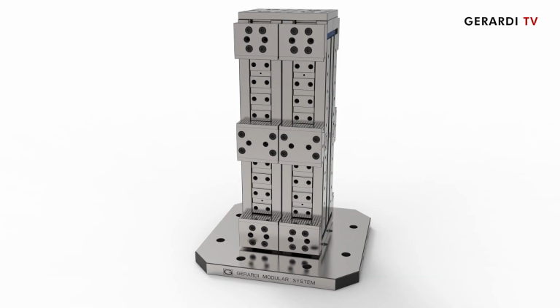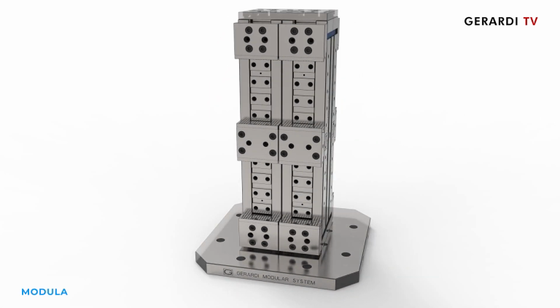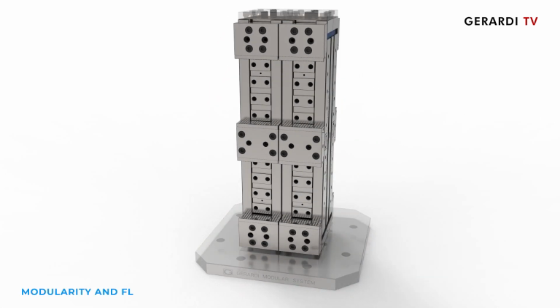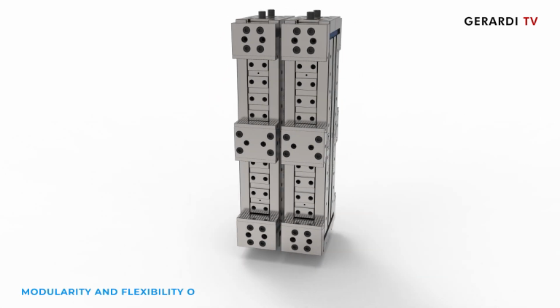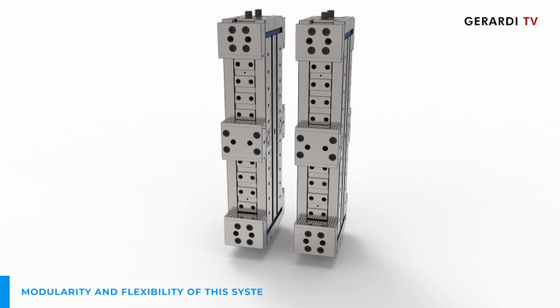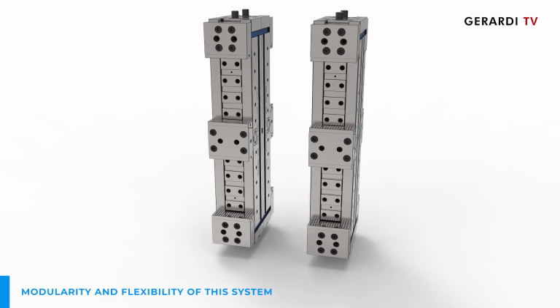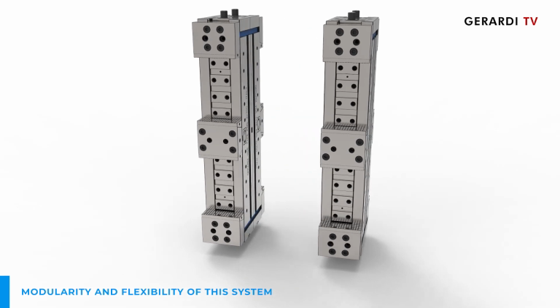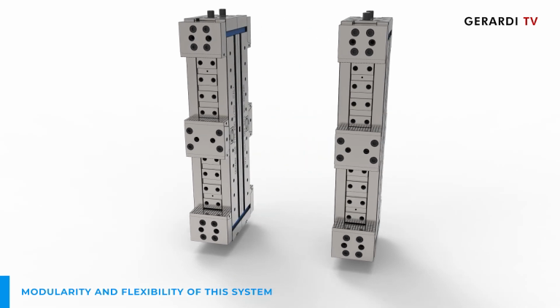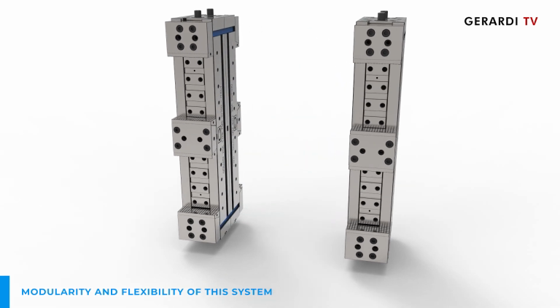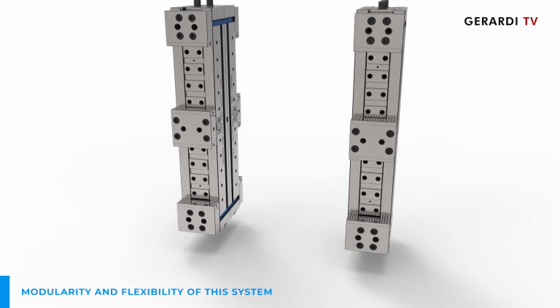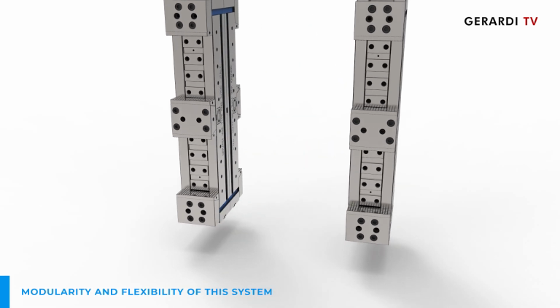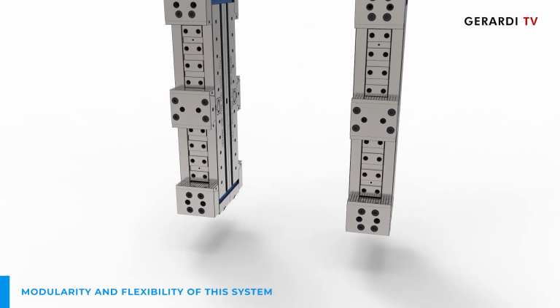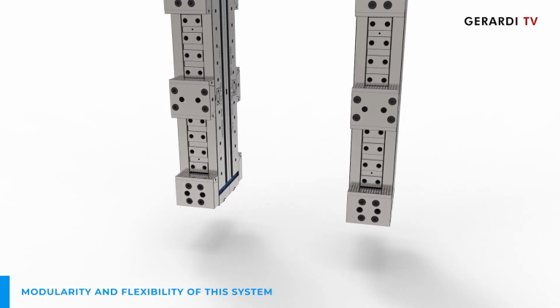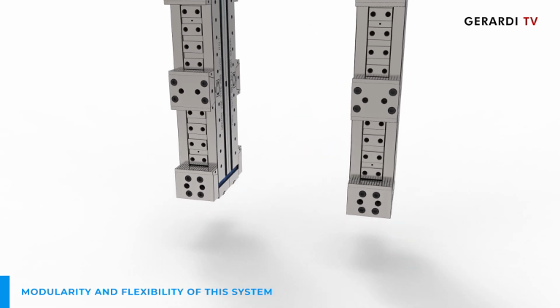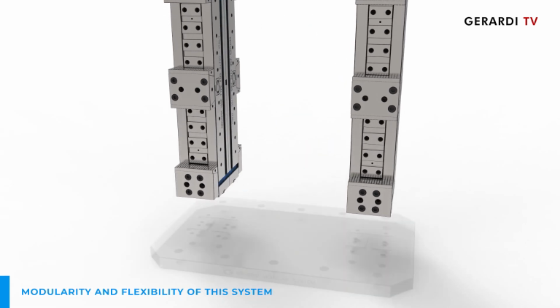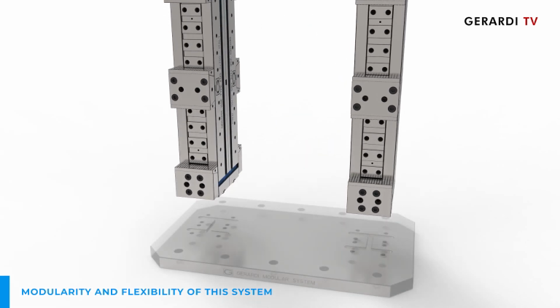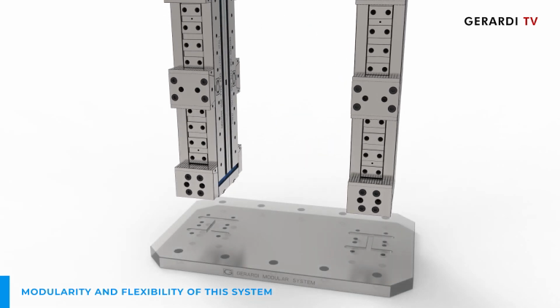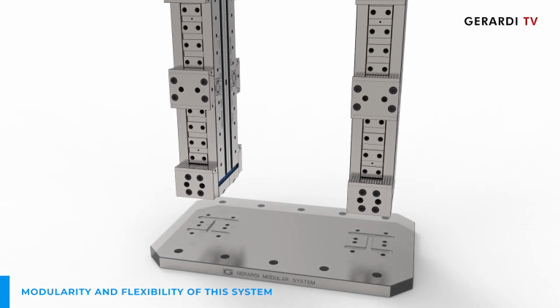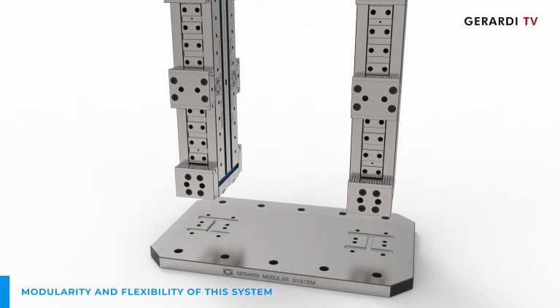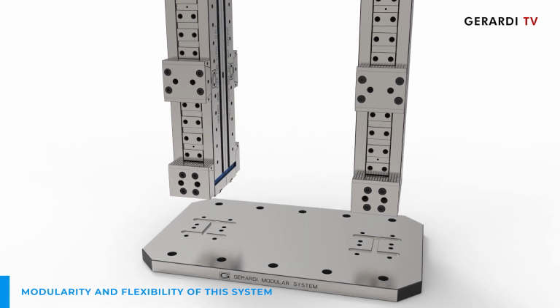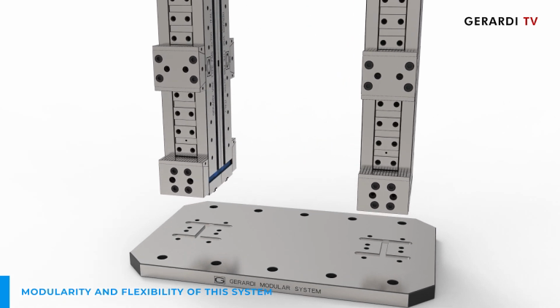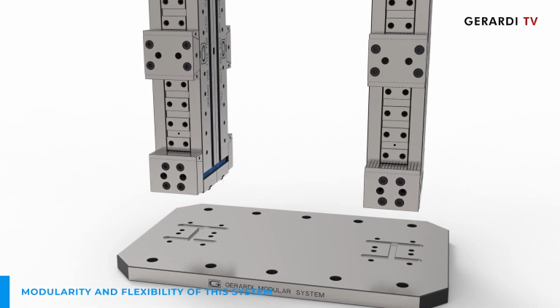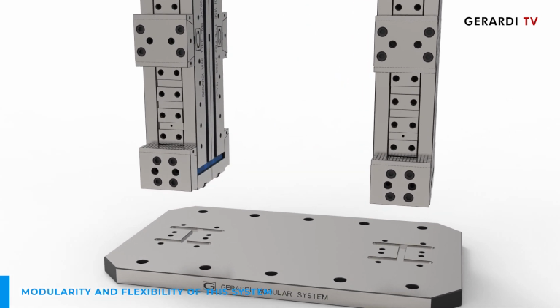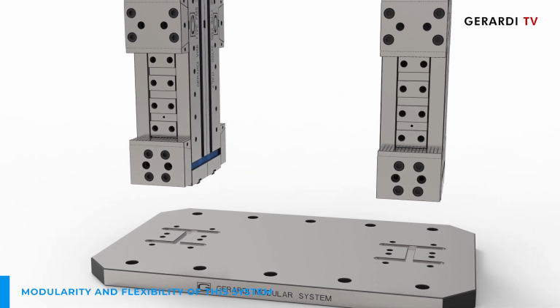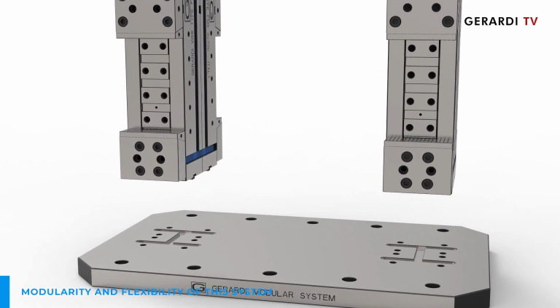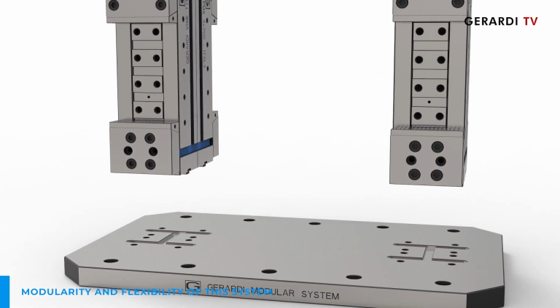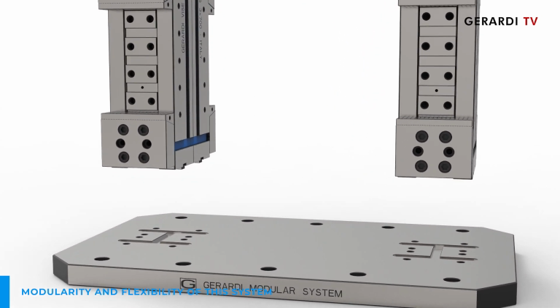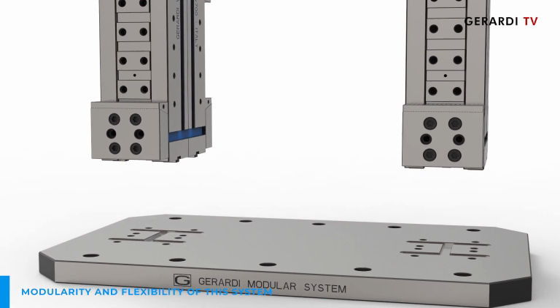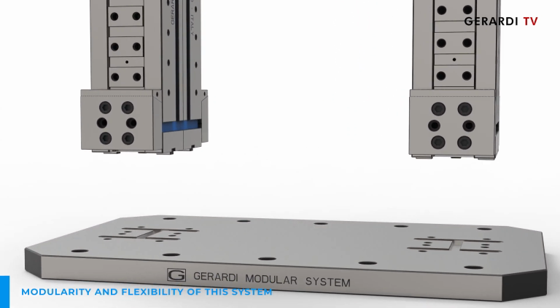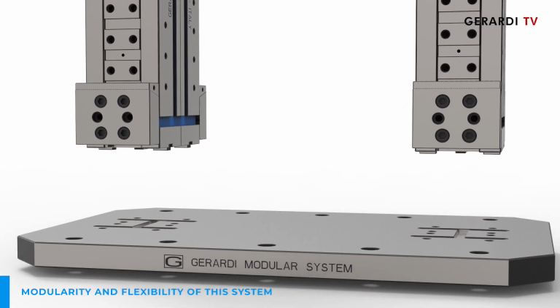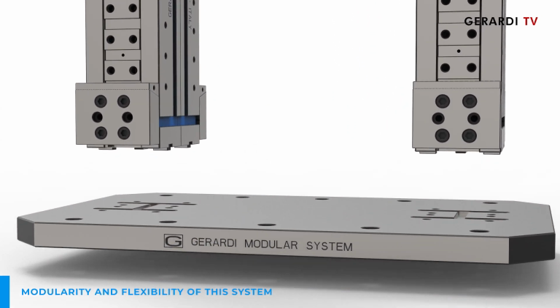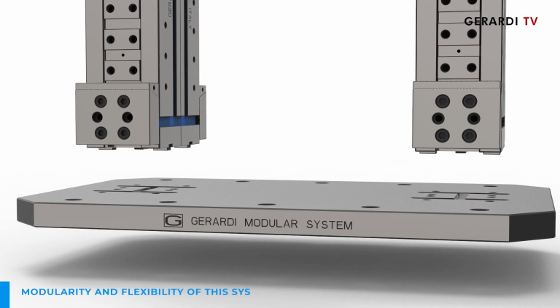Thanks to modularity and flexibility, the vices can also be placed distant from each other according to customers' needs.